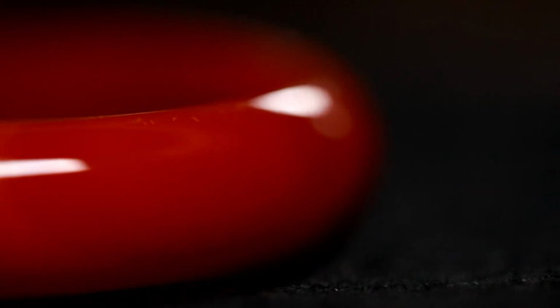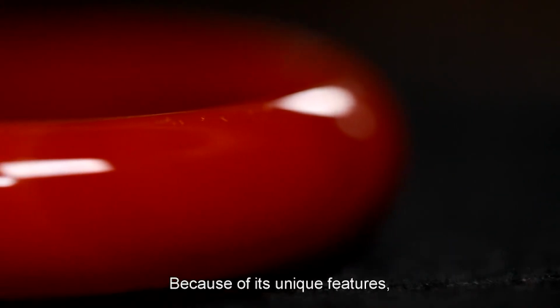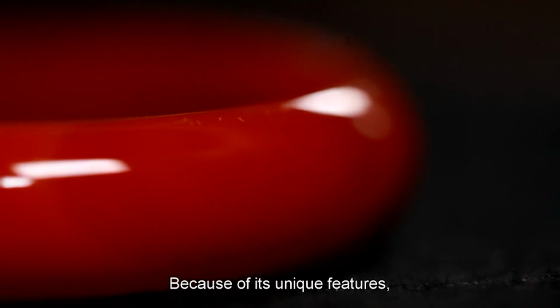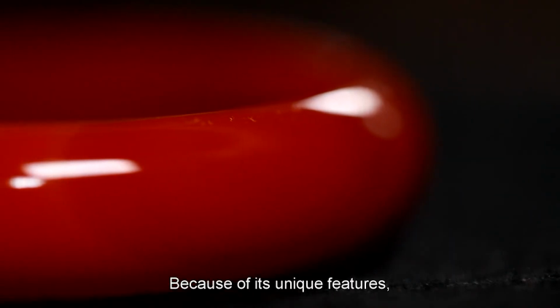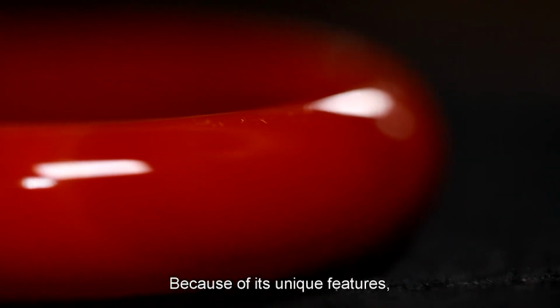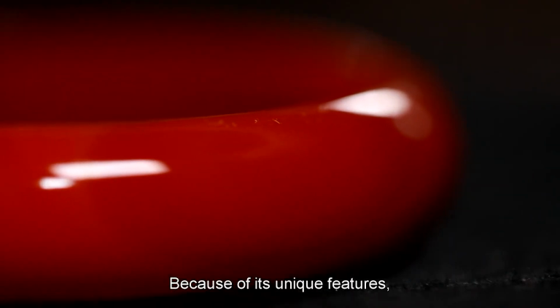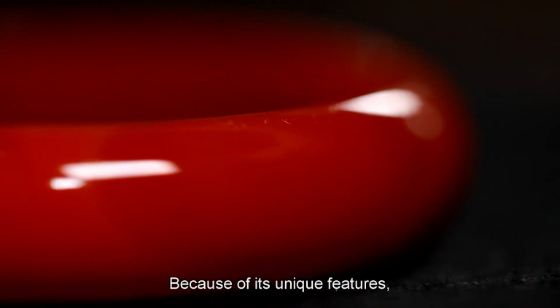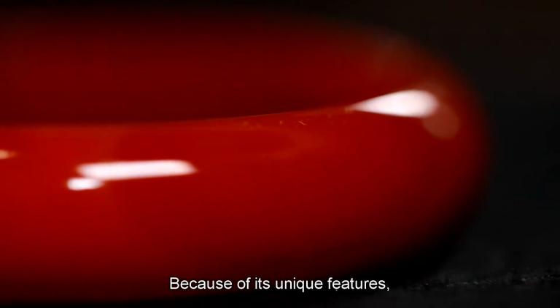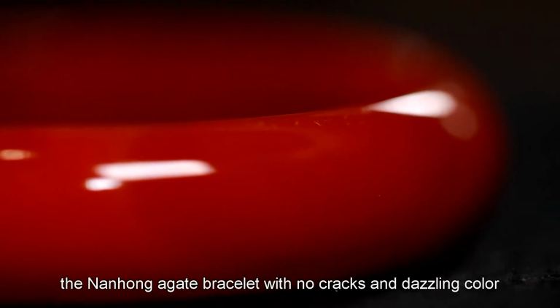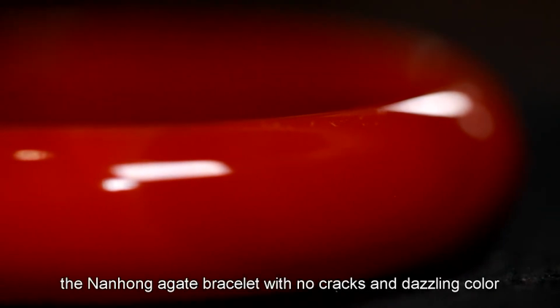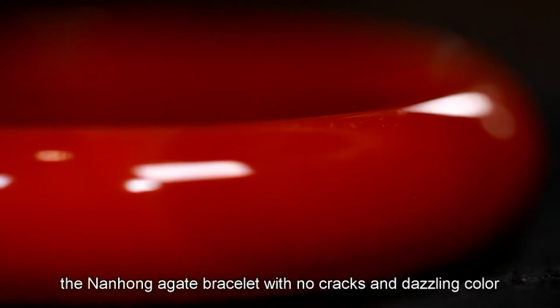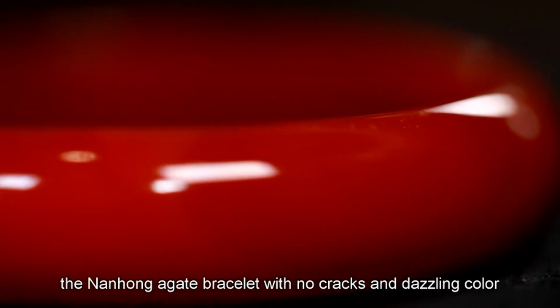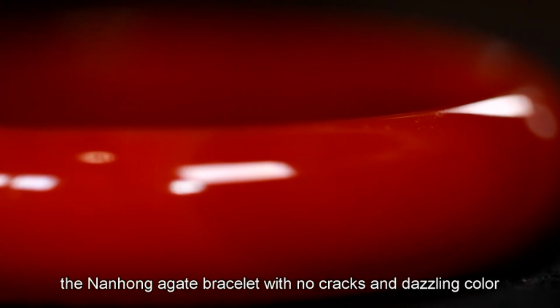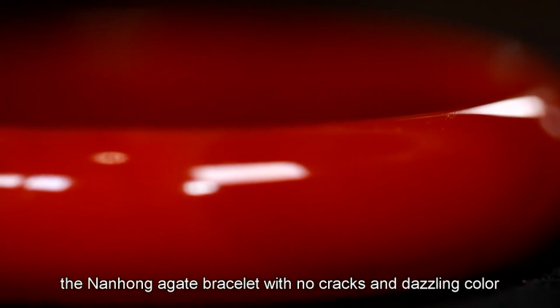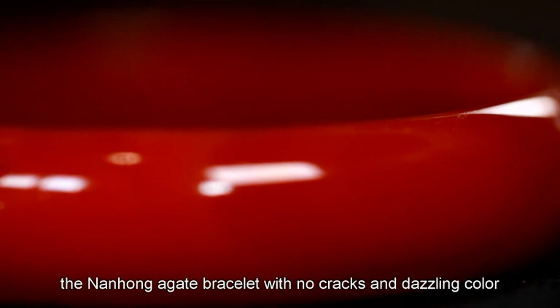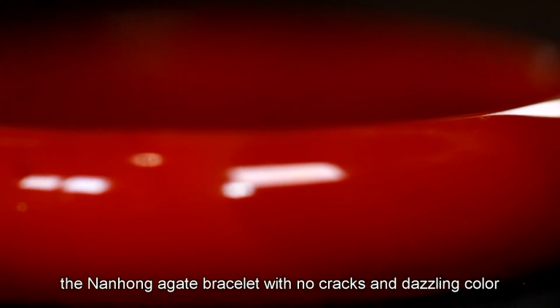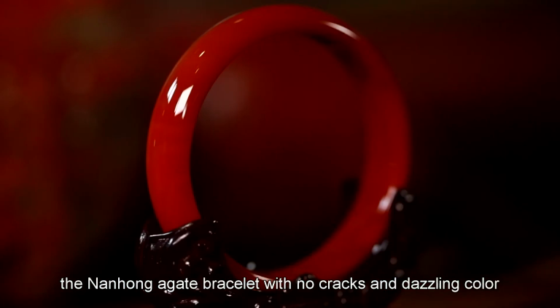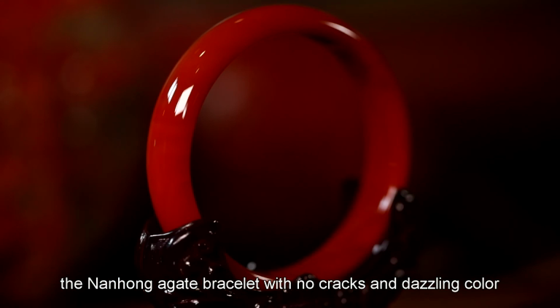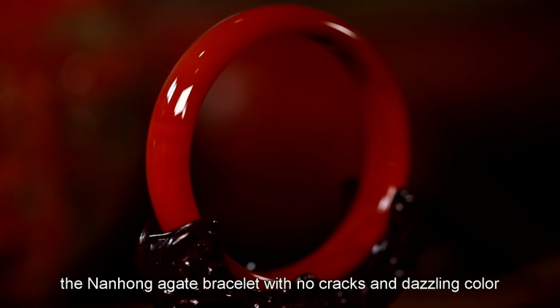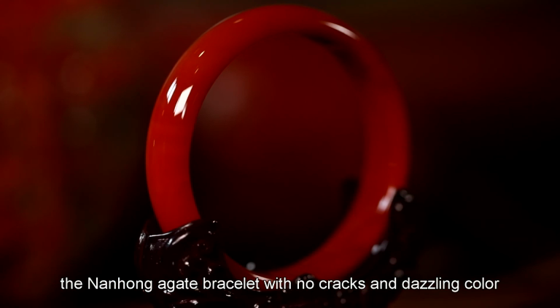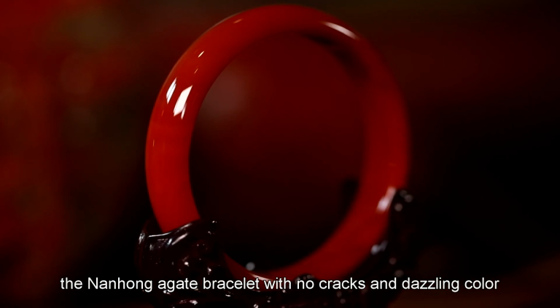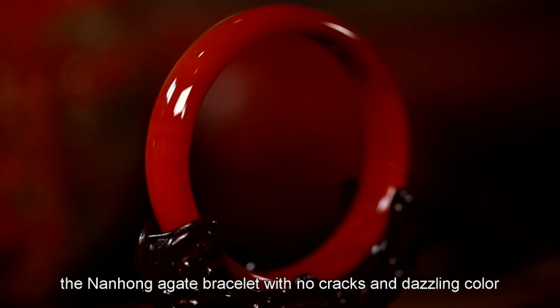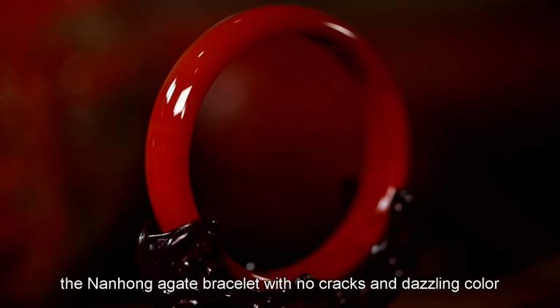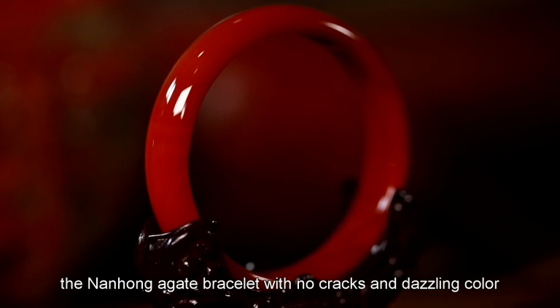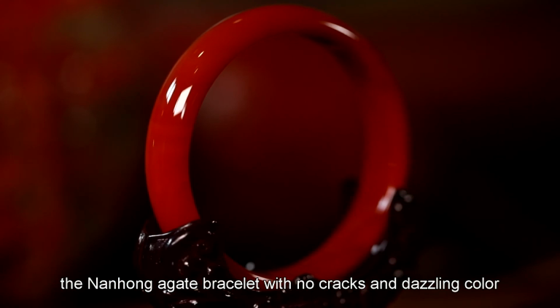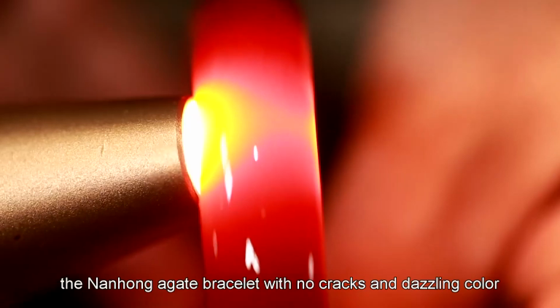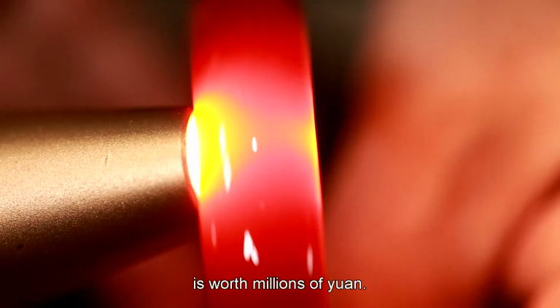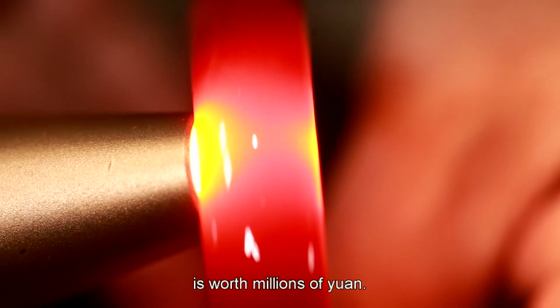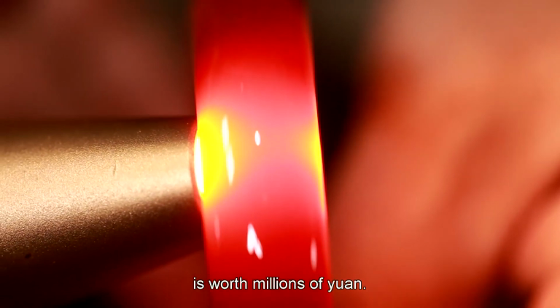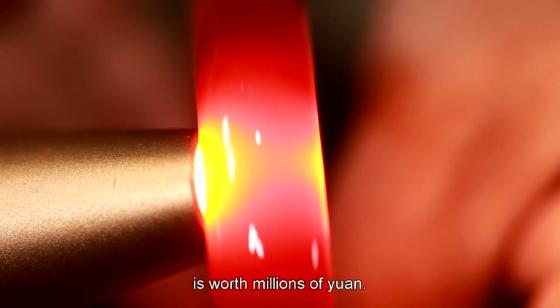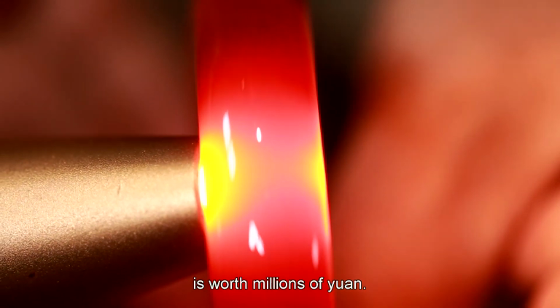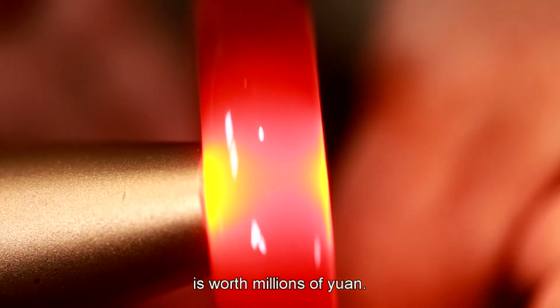Because of its unique features, a nanhong agate bracelet with no cracks and dazzling color is worth millions of yuan.